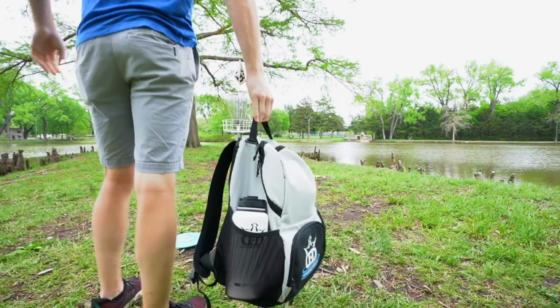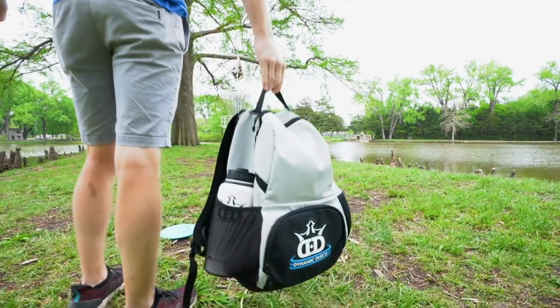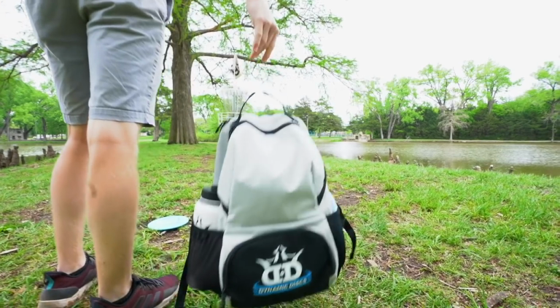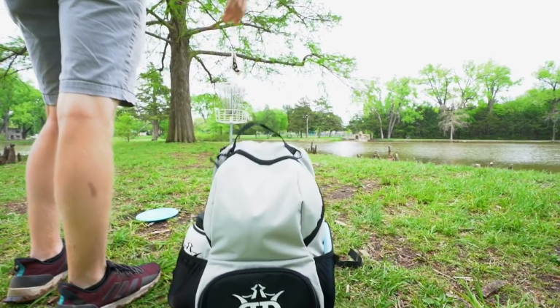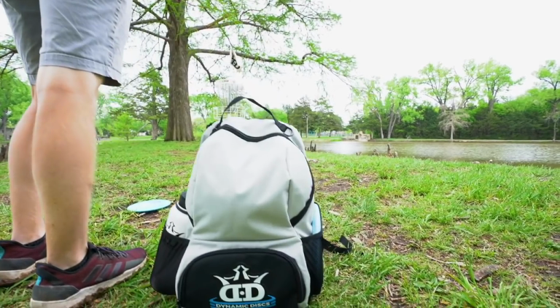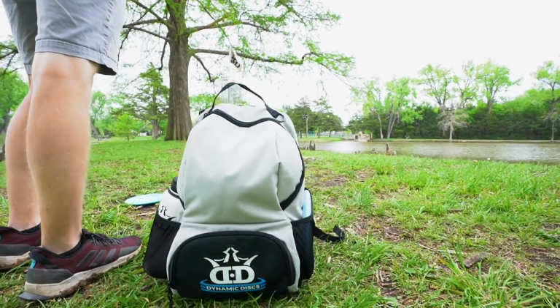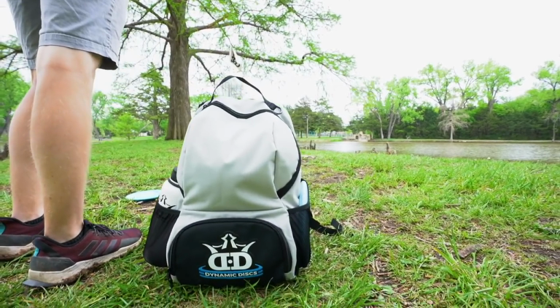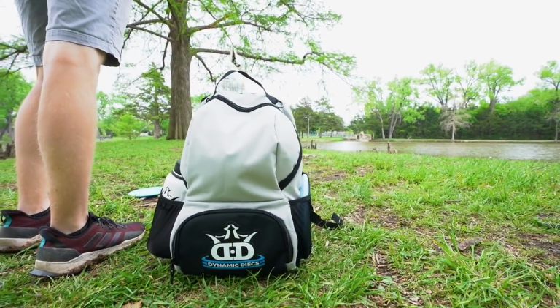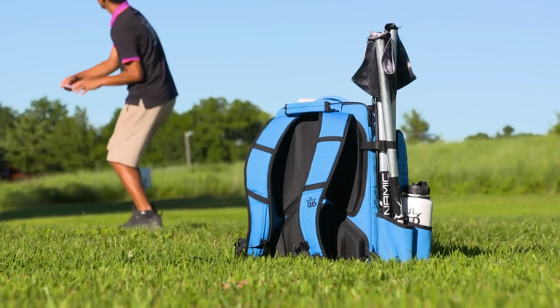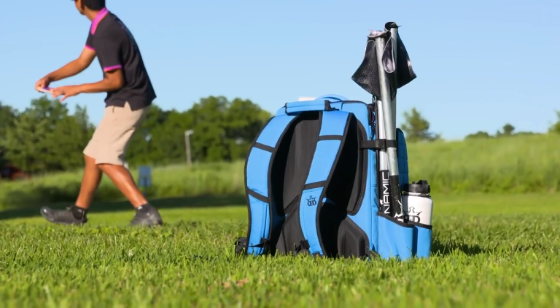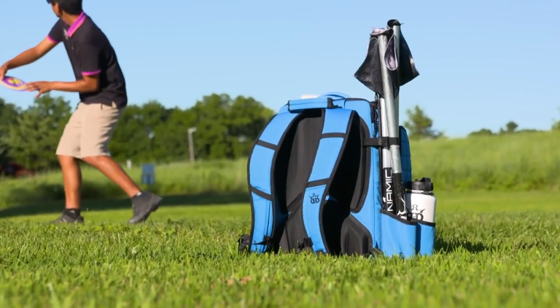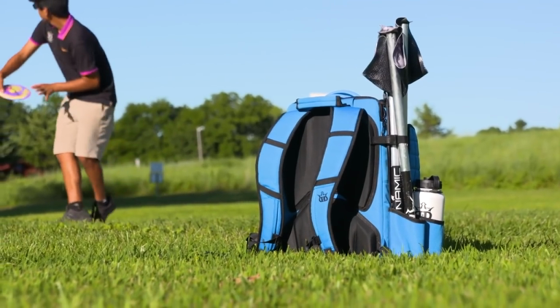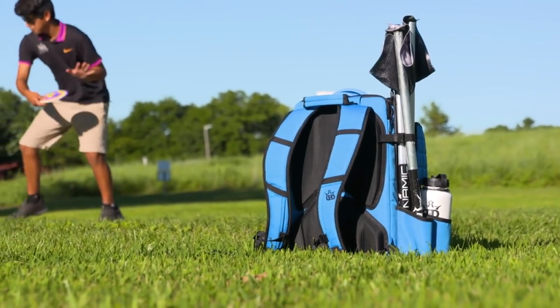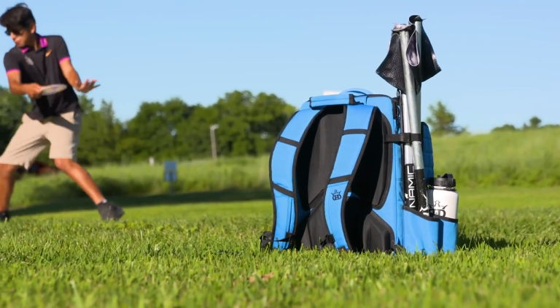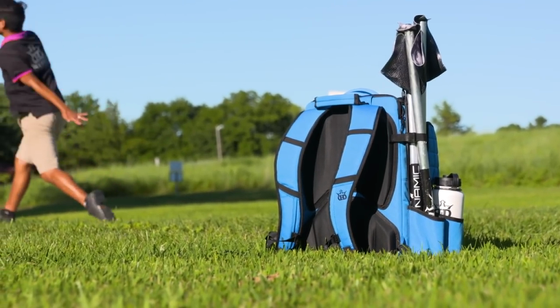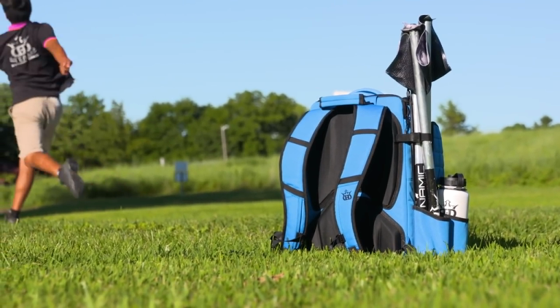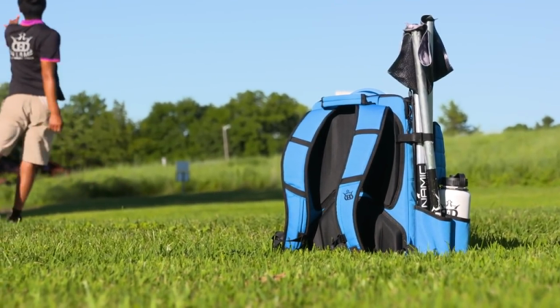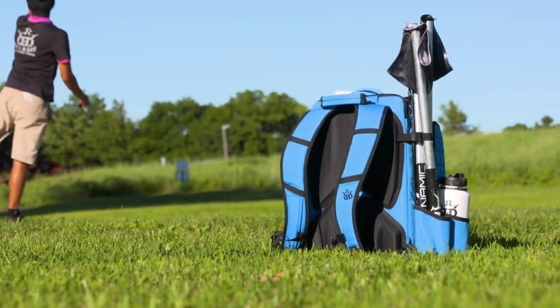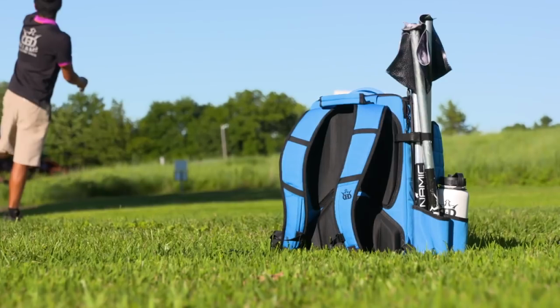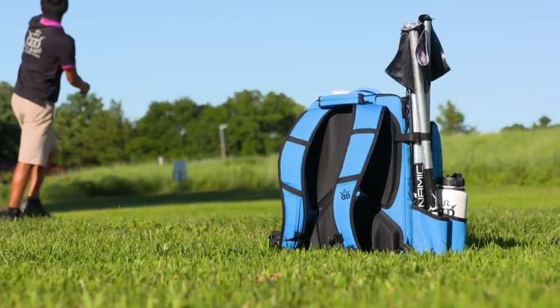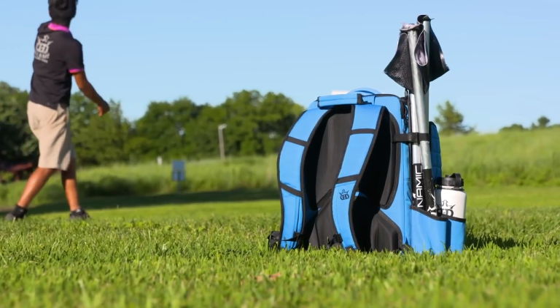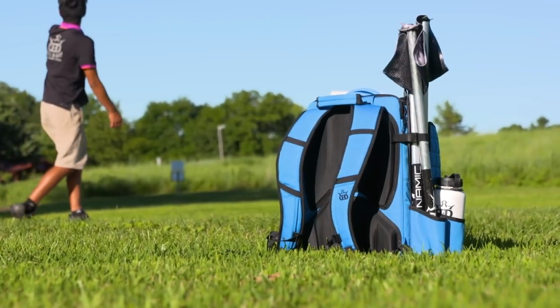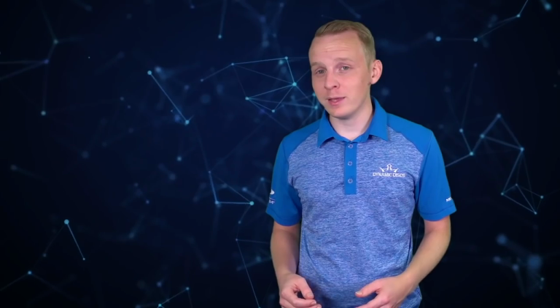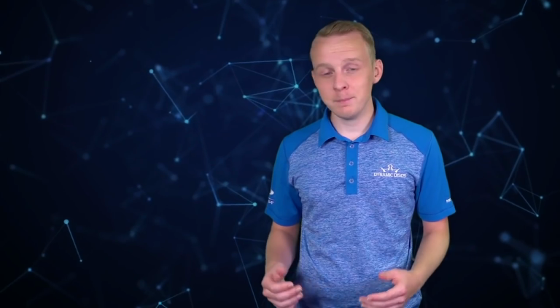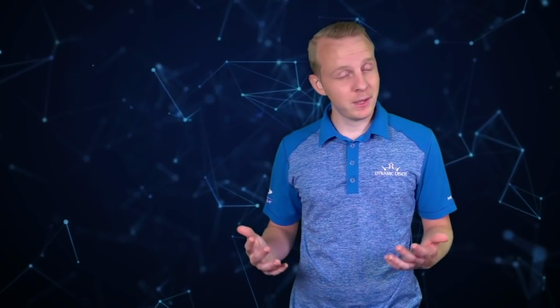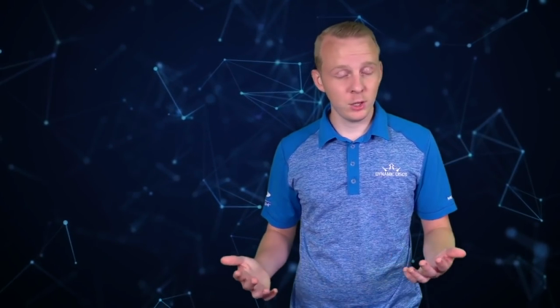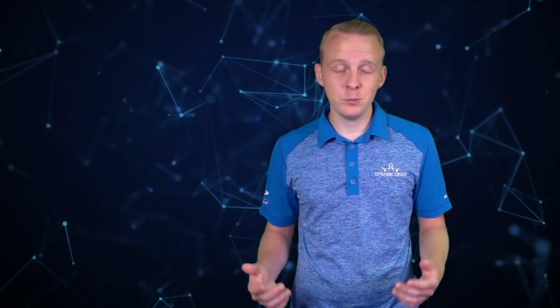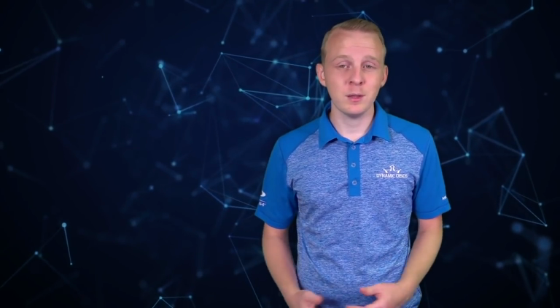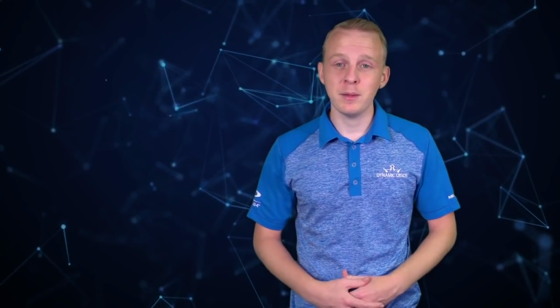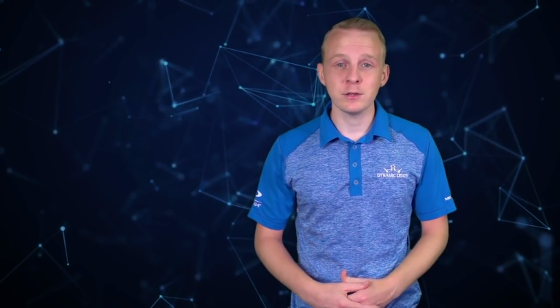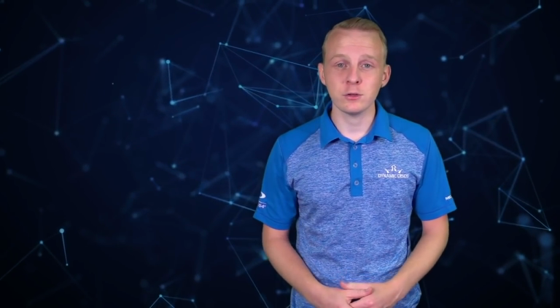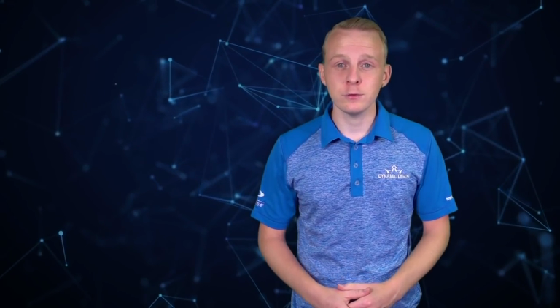No matter where you are on your disc golf journey, Dynamic Discs has a bag that will fit your game and help you become a better disc golfer.